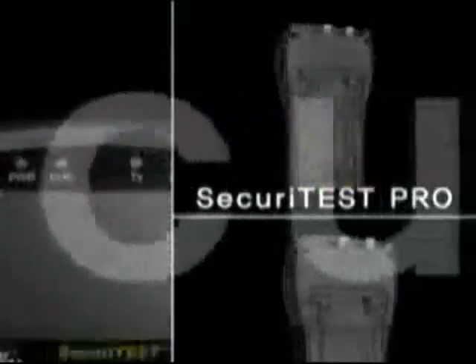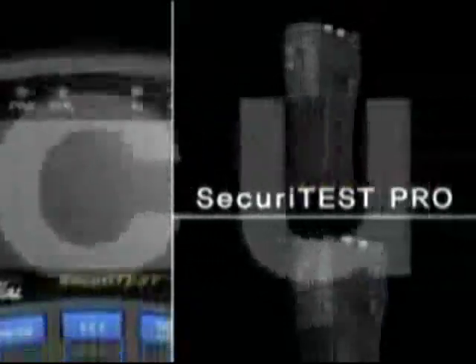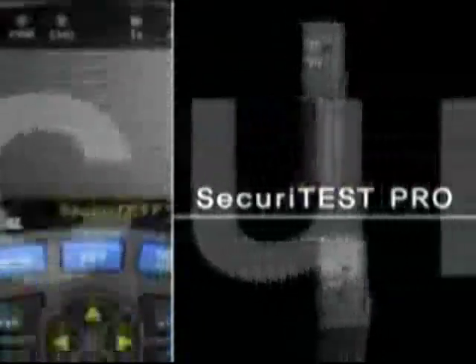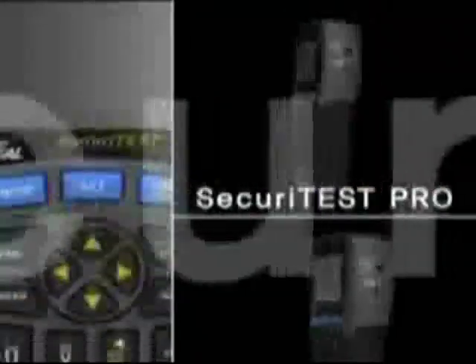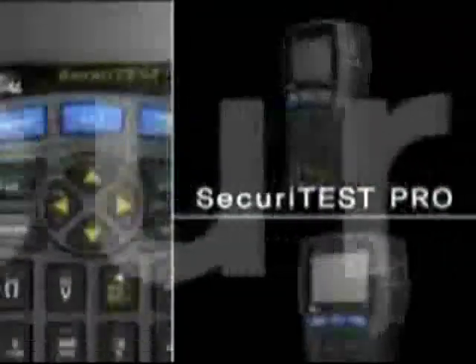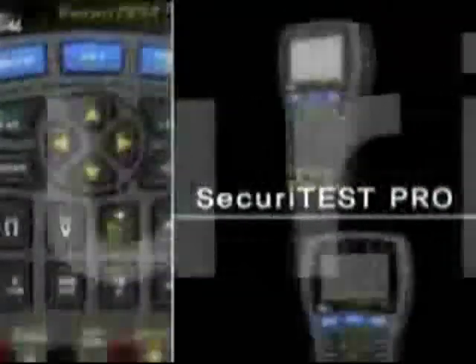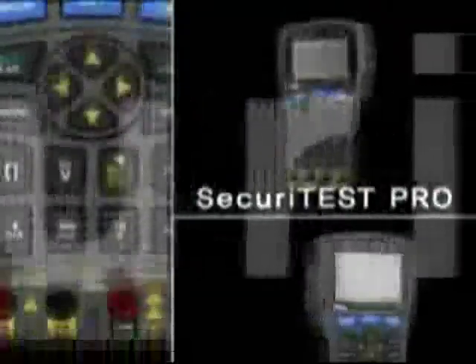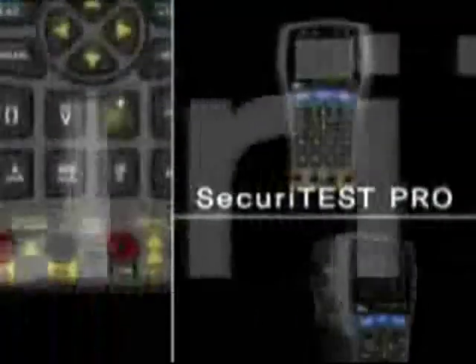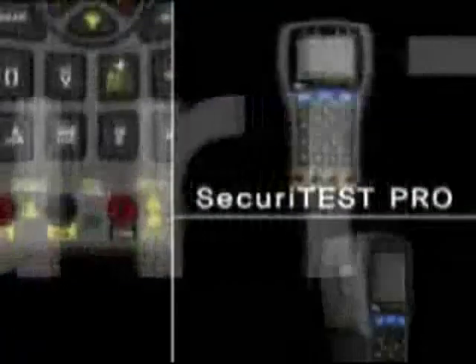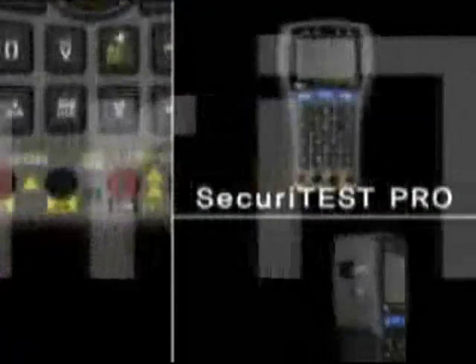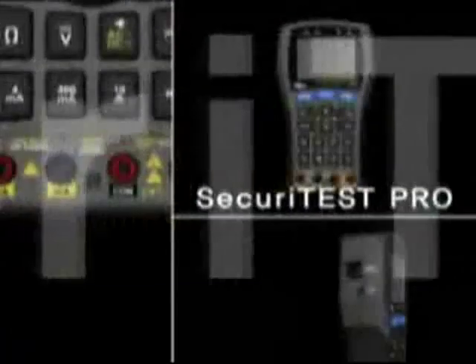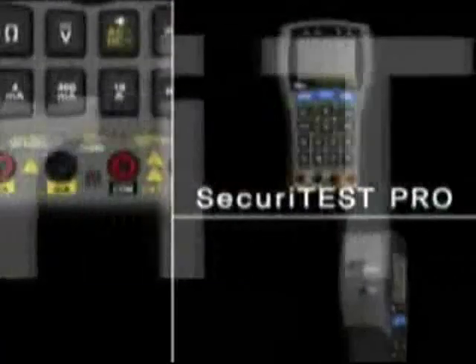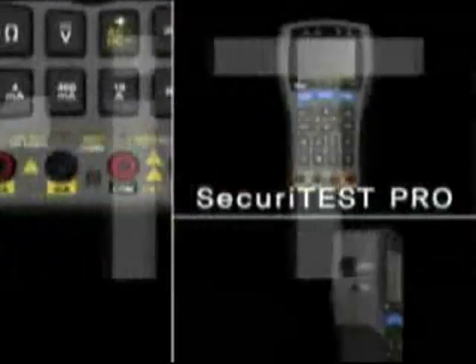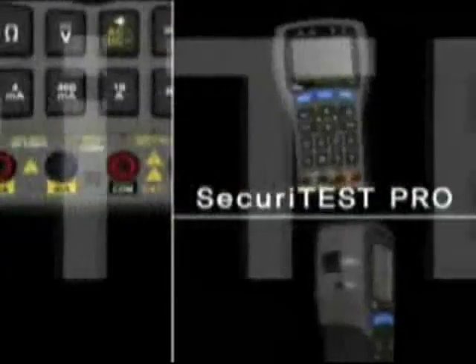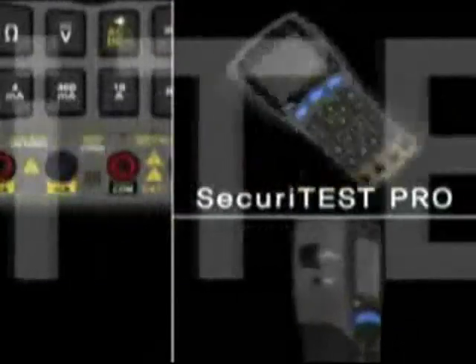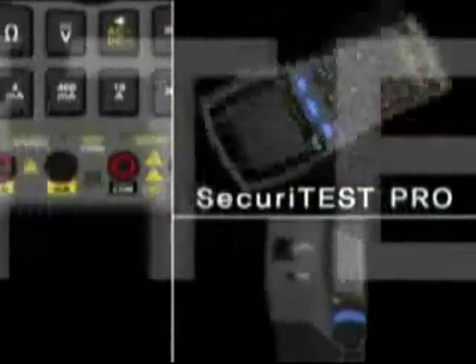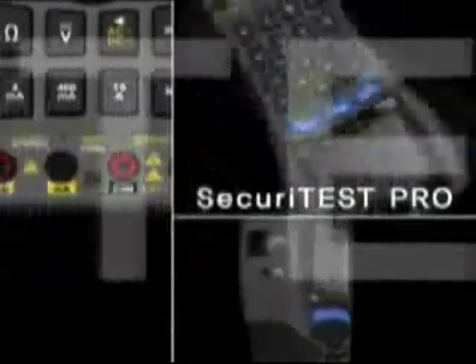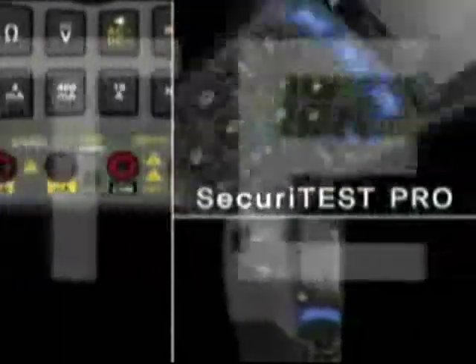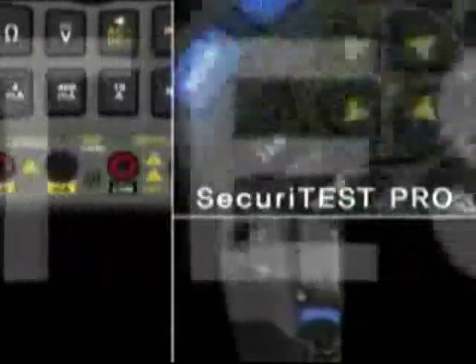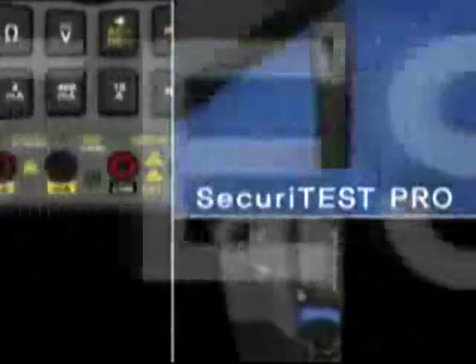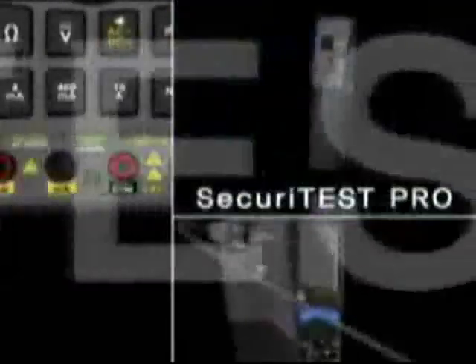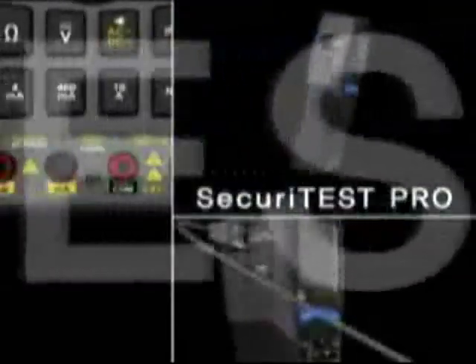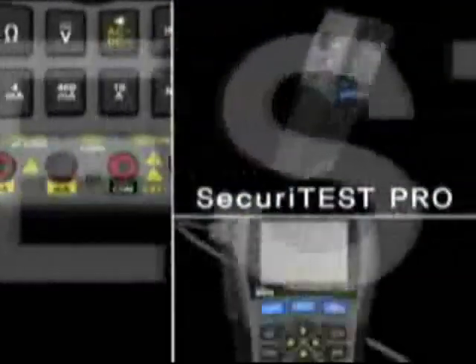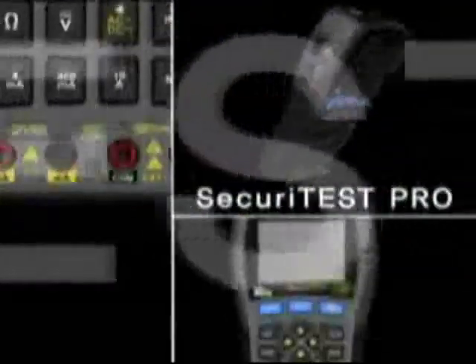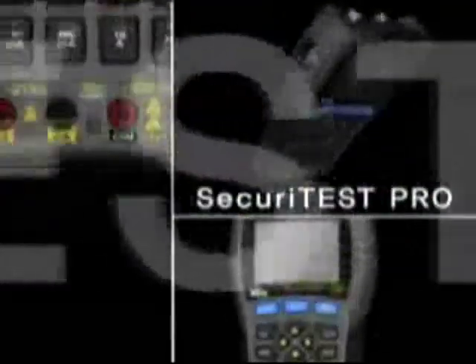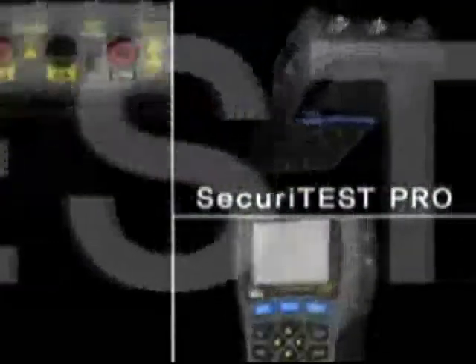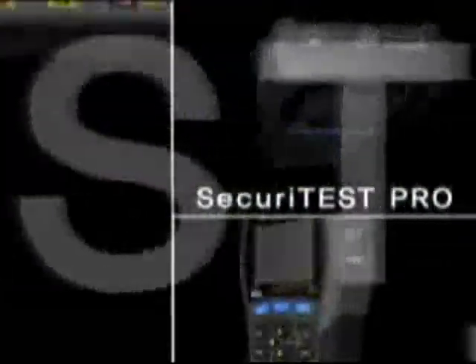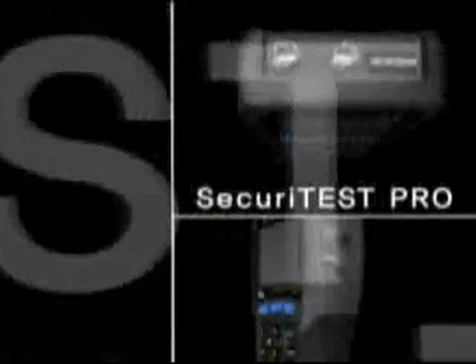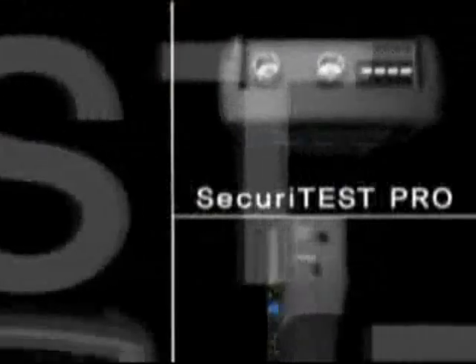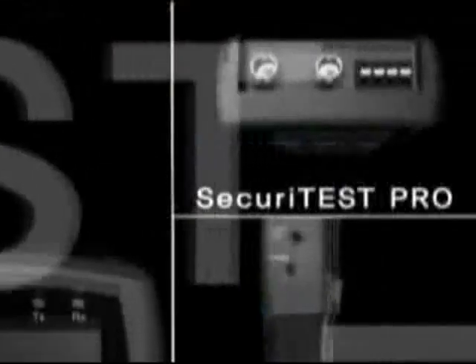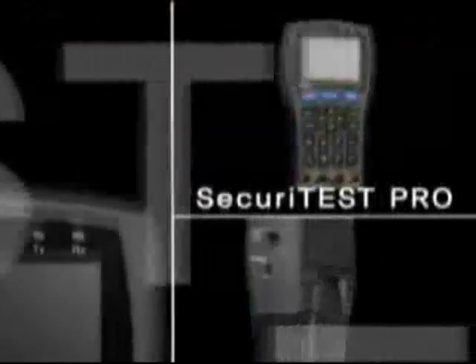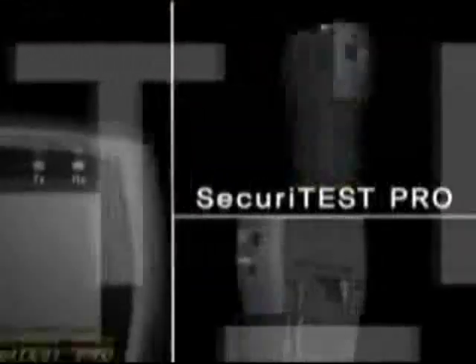Security Test. The ideal test equipment provided by Ideal. The best solution.